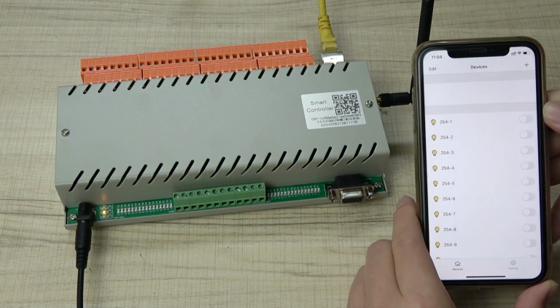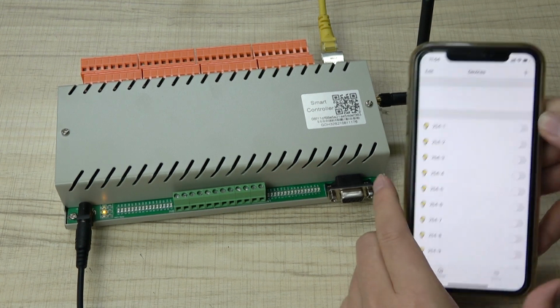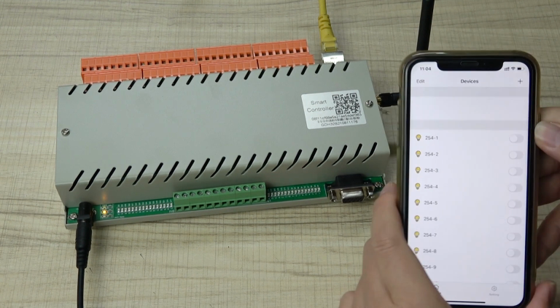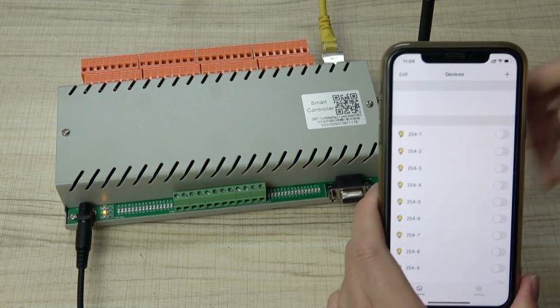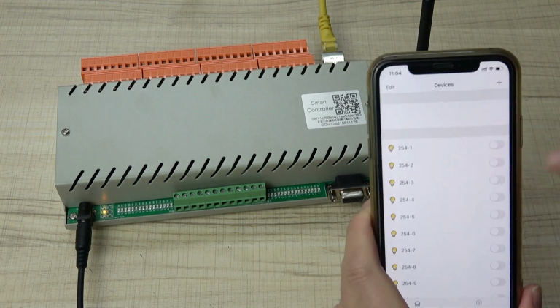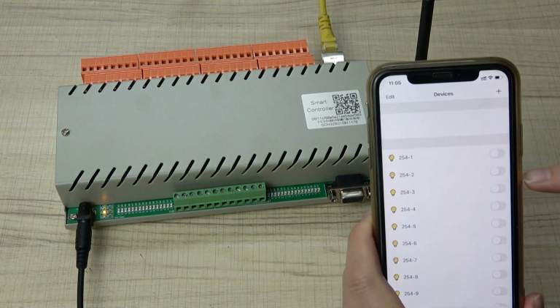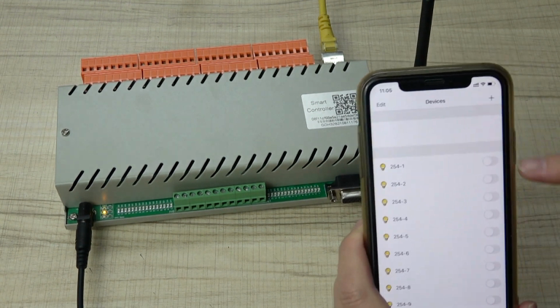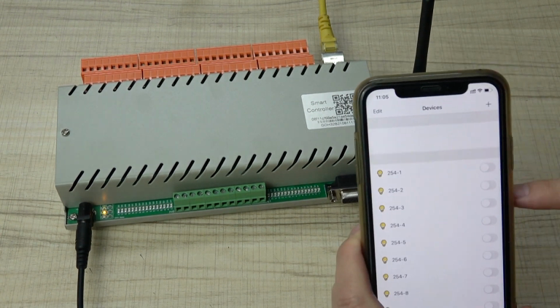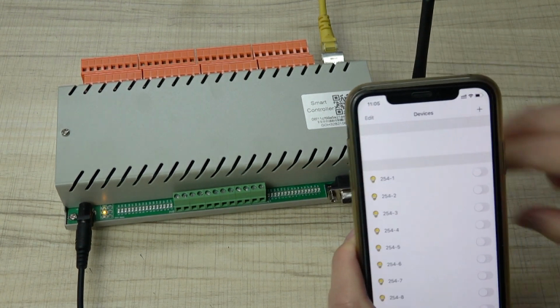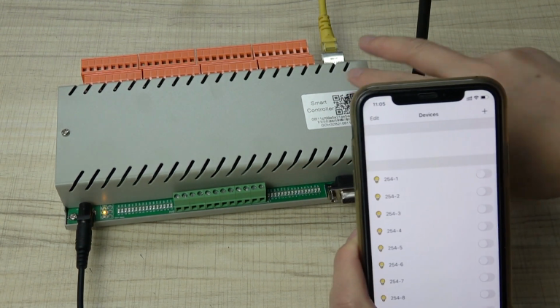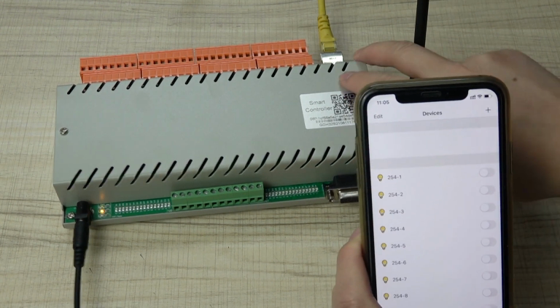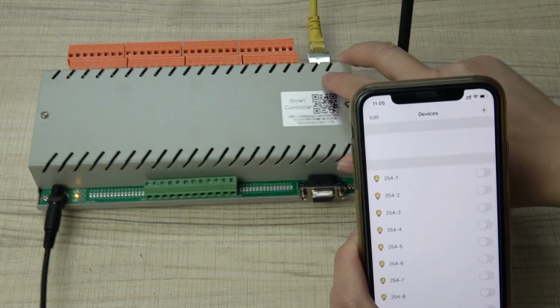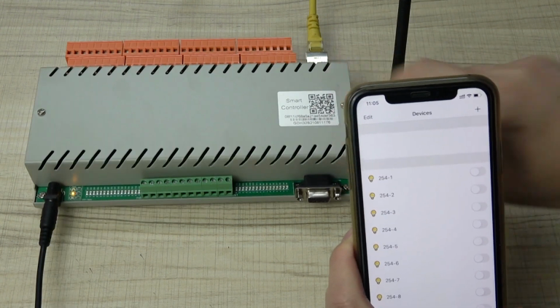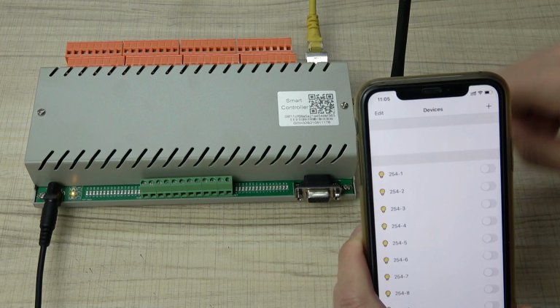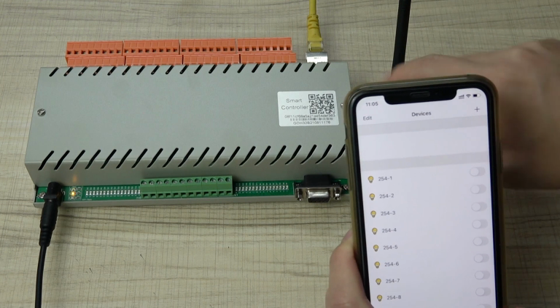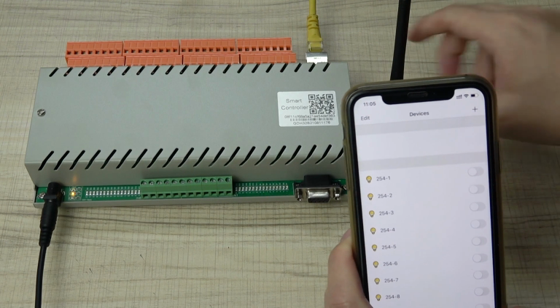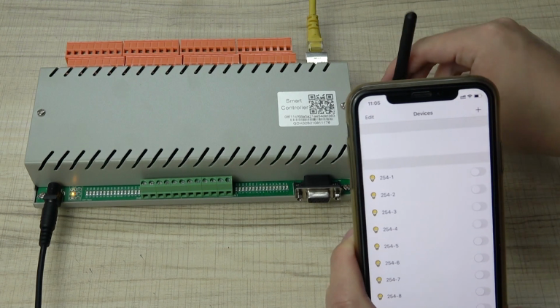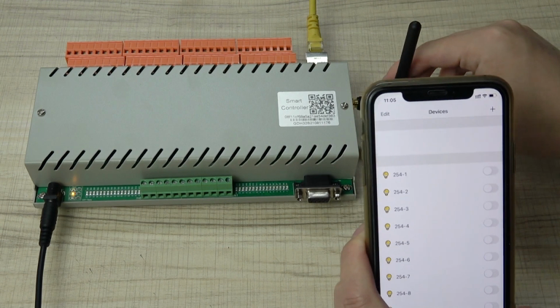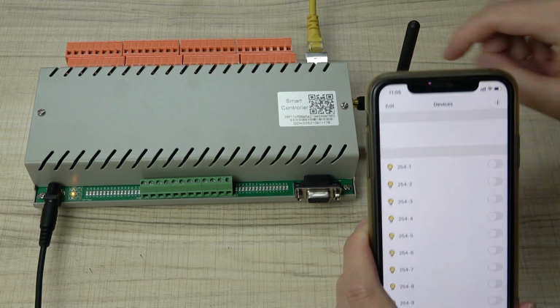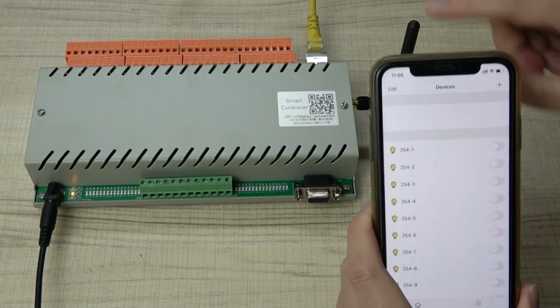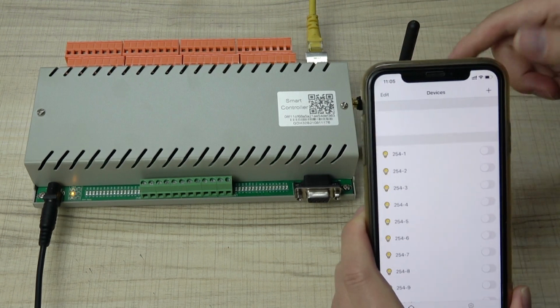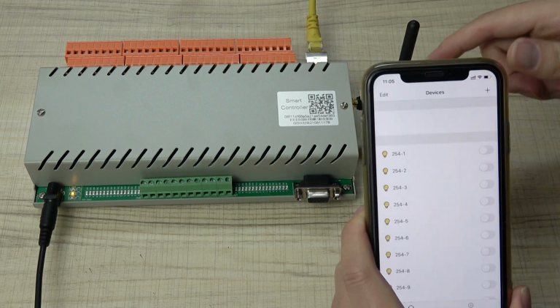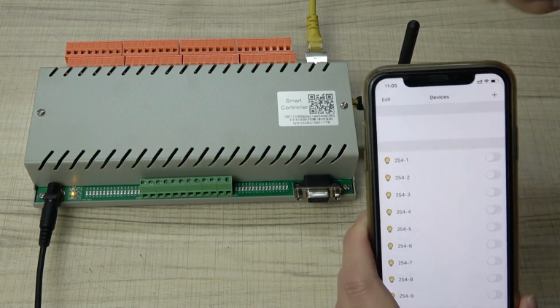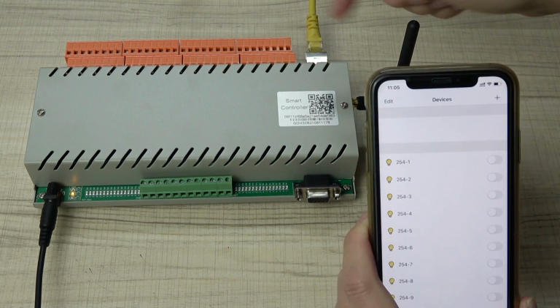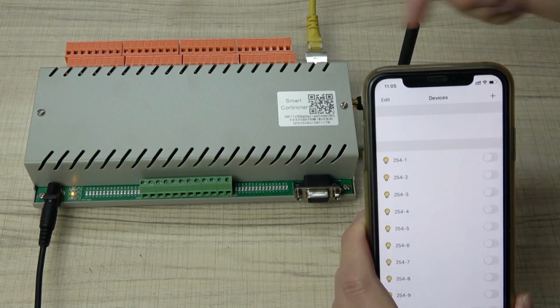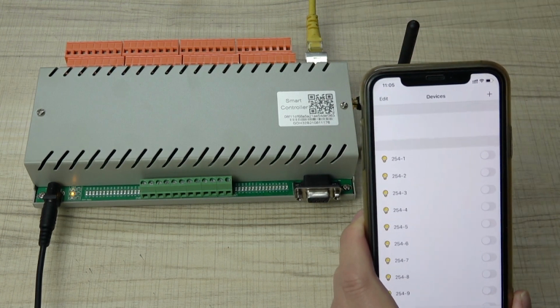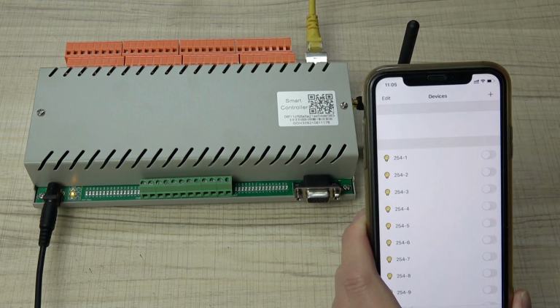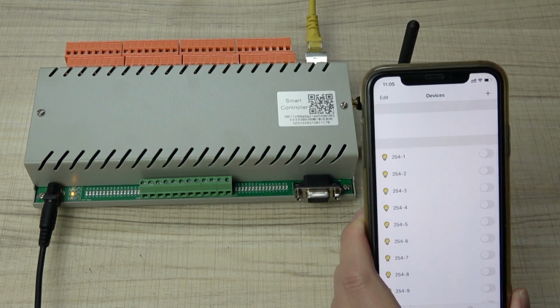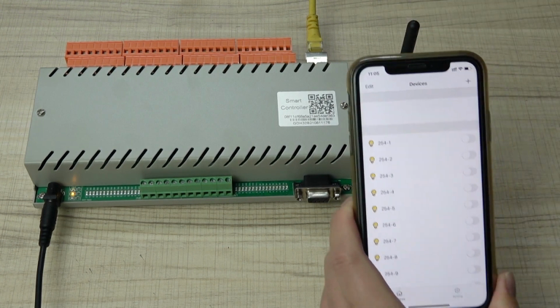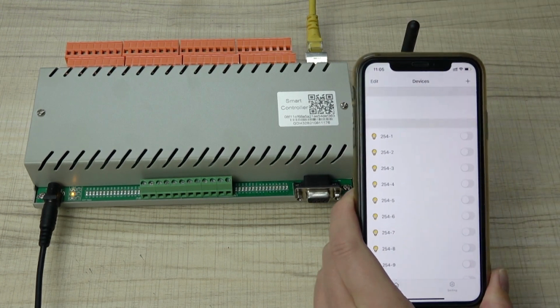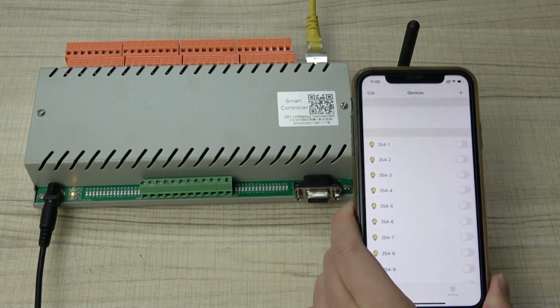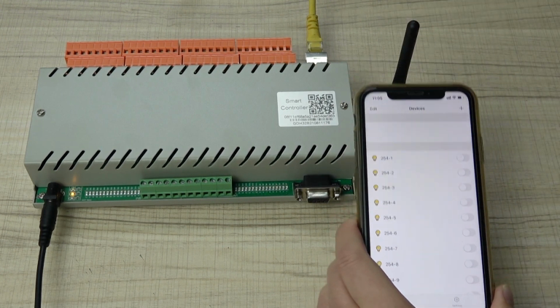This is how to use the mobile phone to change the relay on or off via Wi-Fi directly. Thanks for watching.